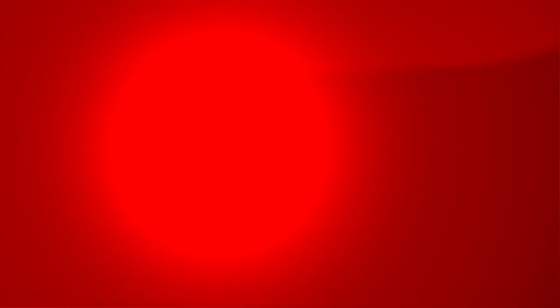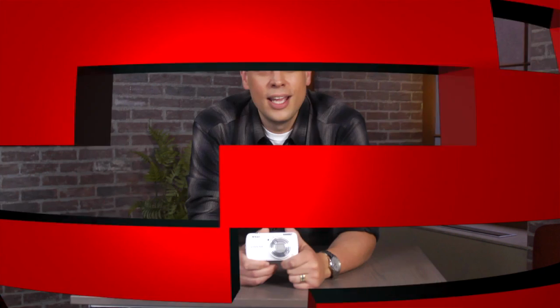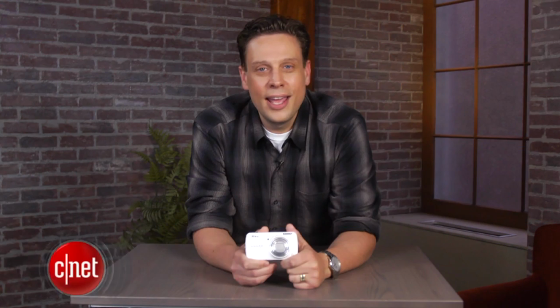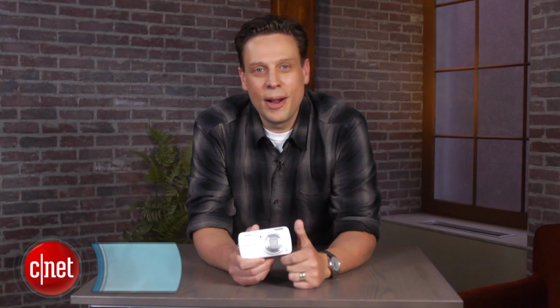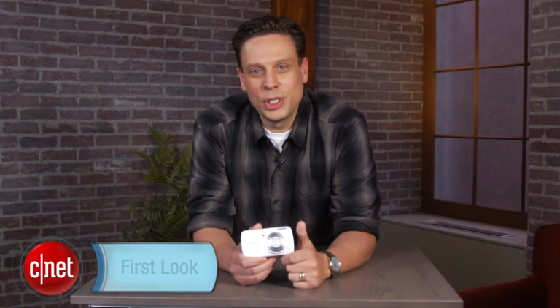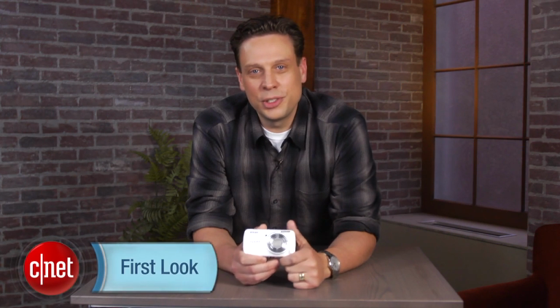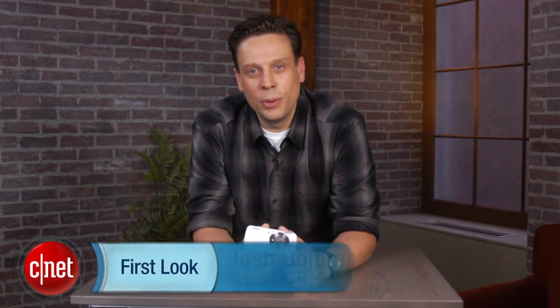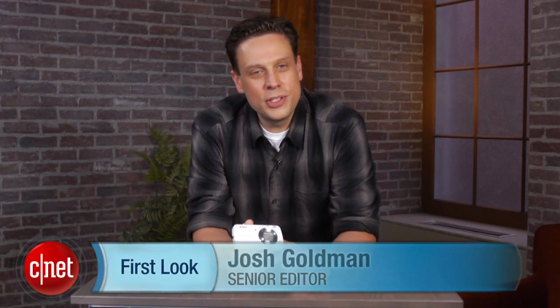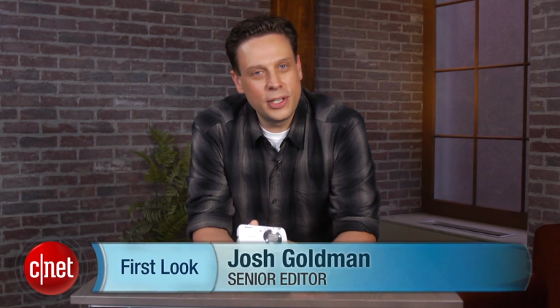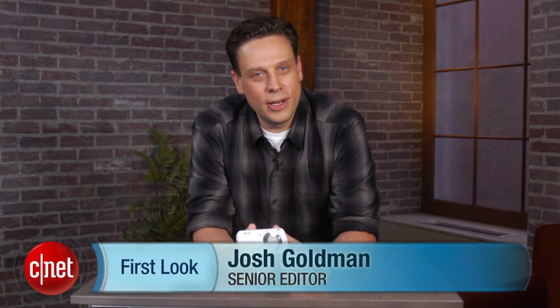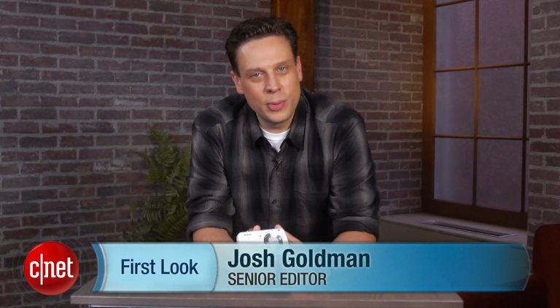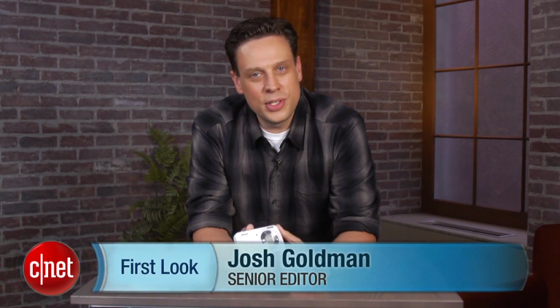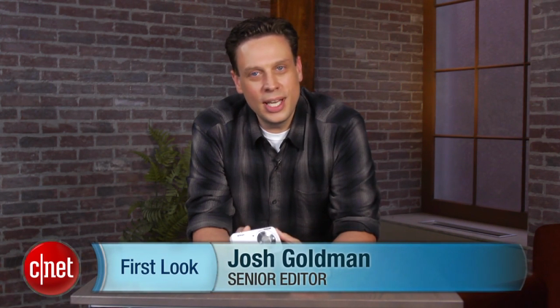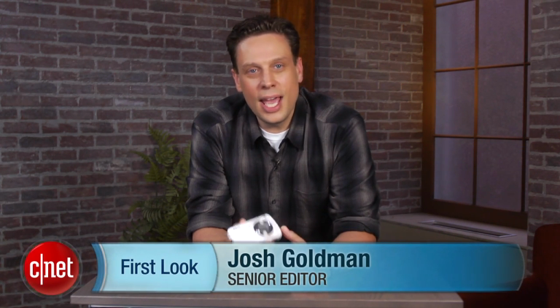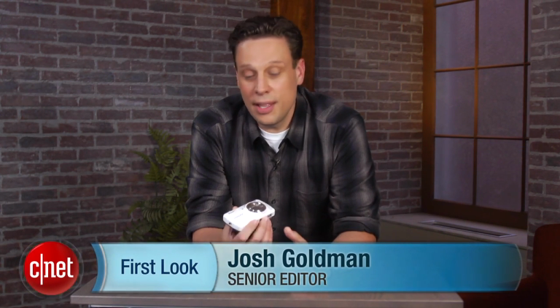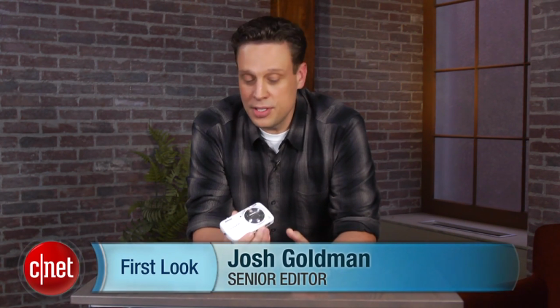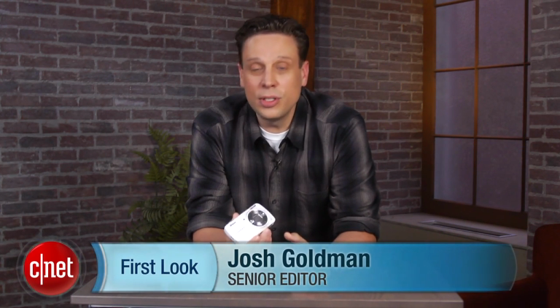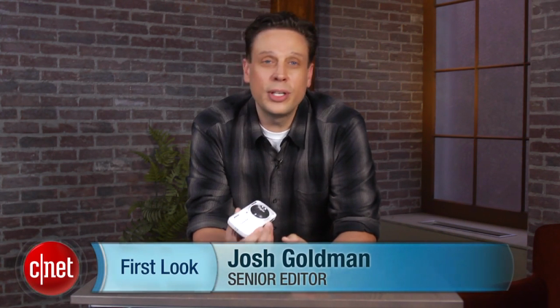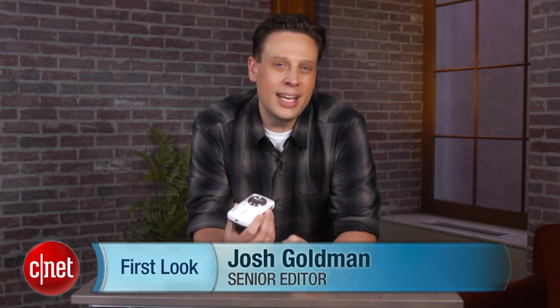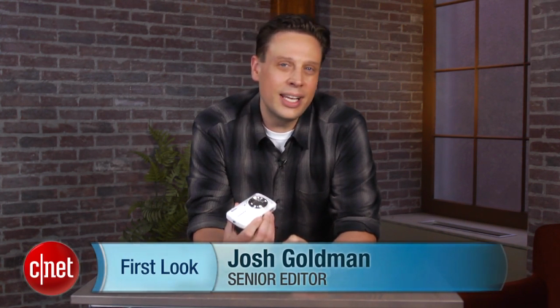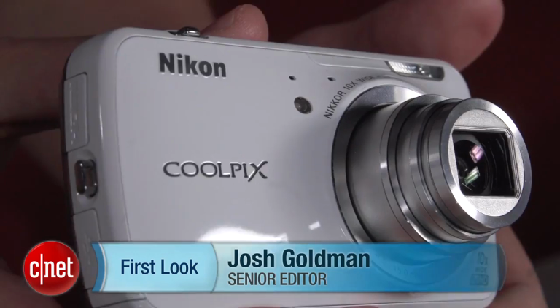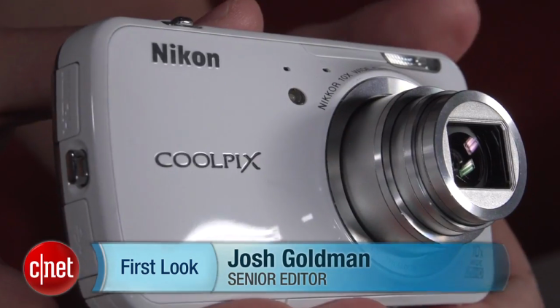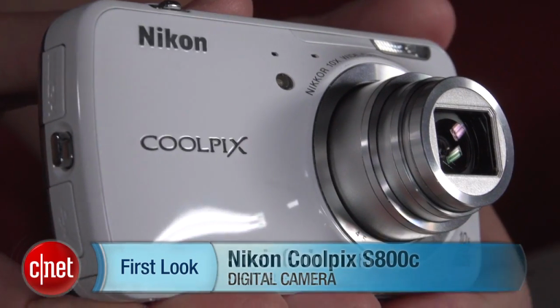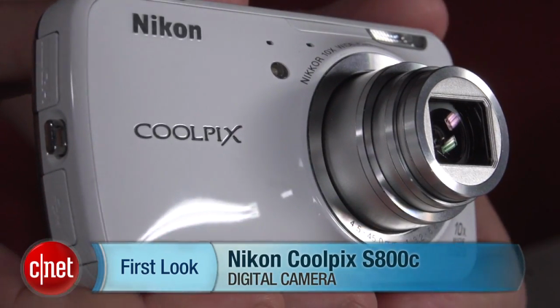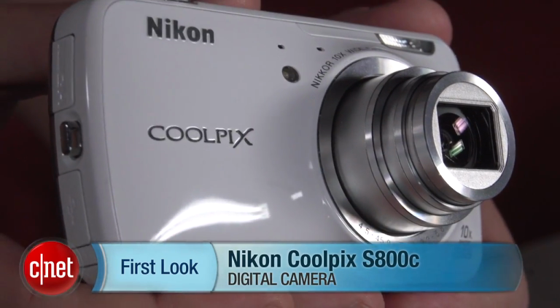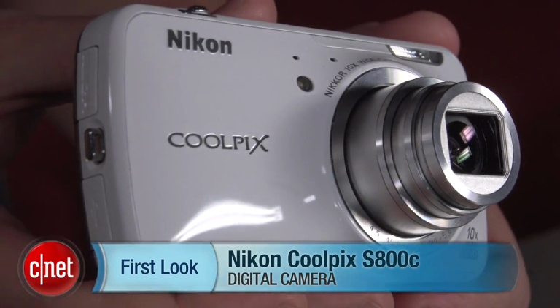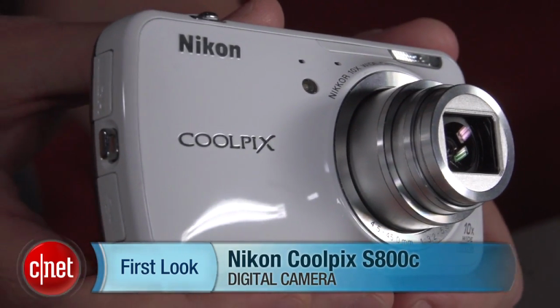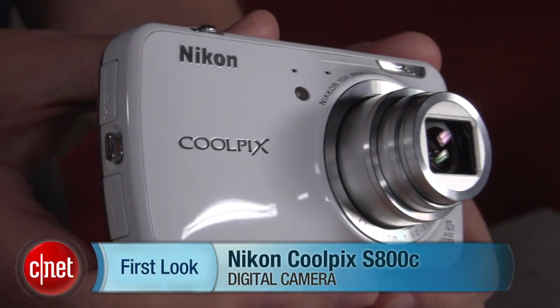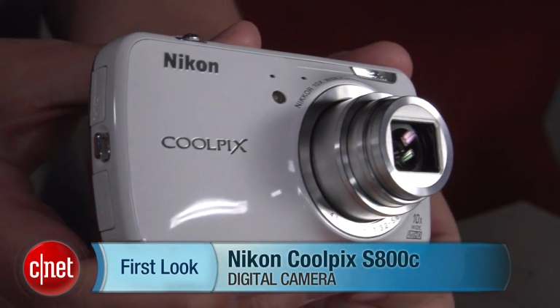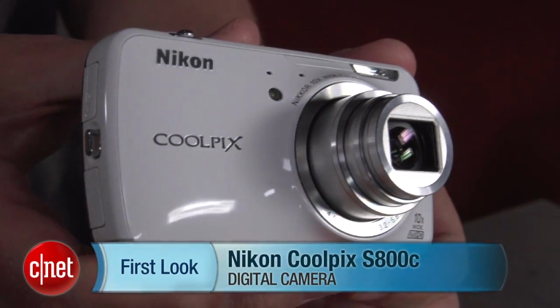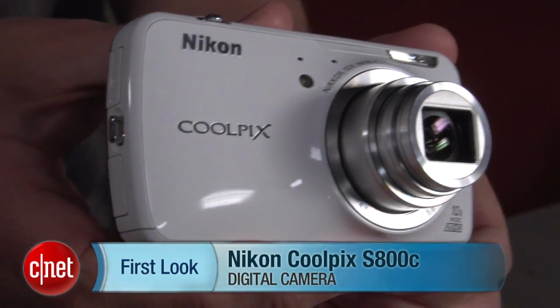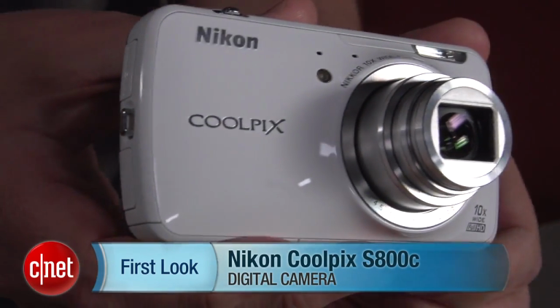Hey there, I'm Josh Goldman, Senior Editor with CNET, and this is a look at Nikon's Android camera, the Coolpix S800C.